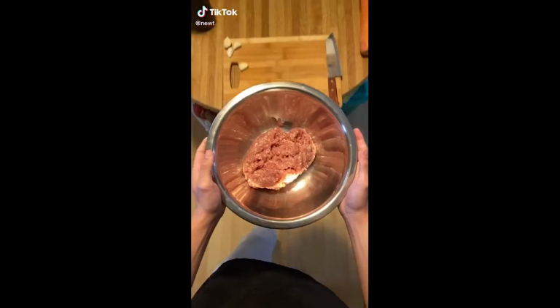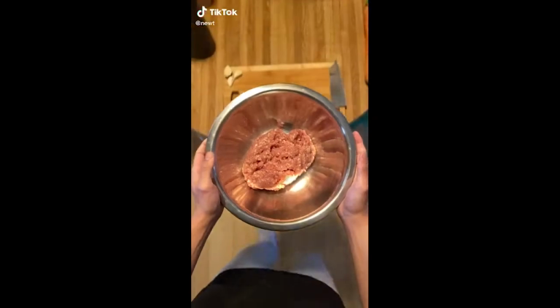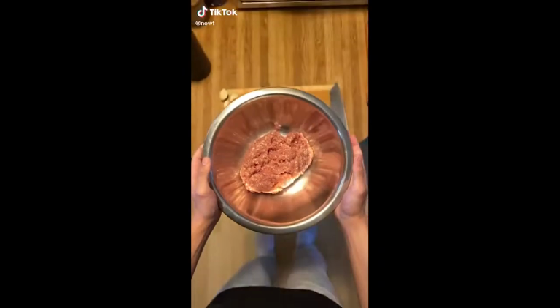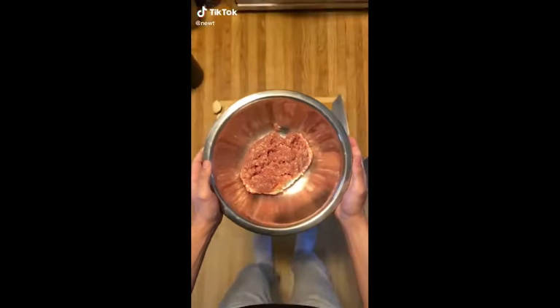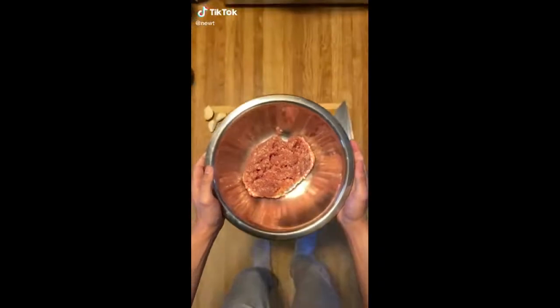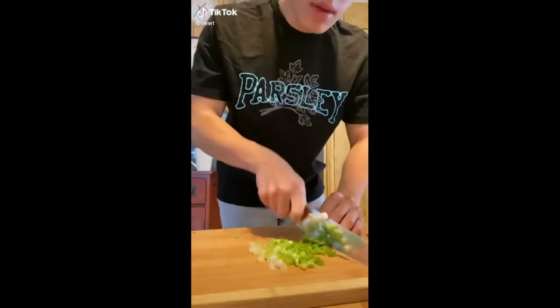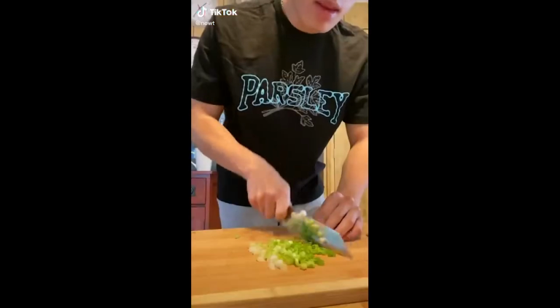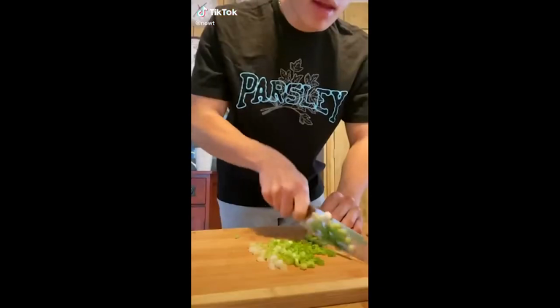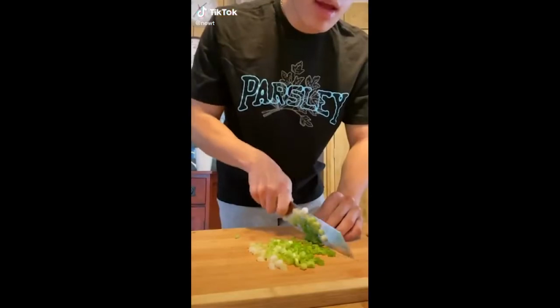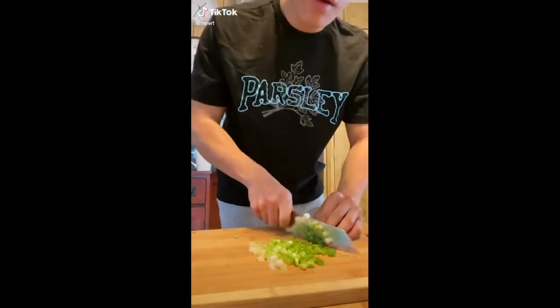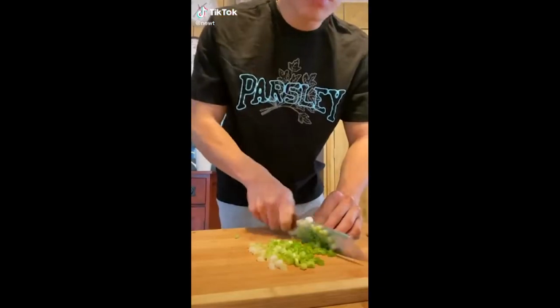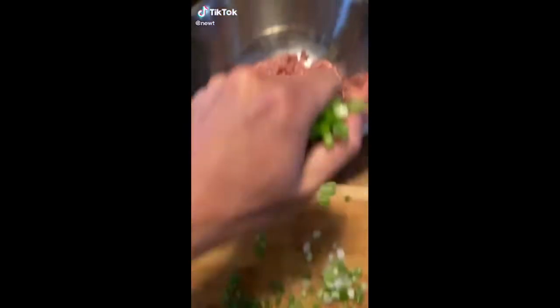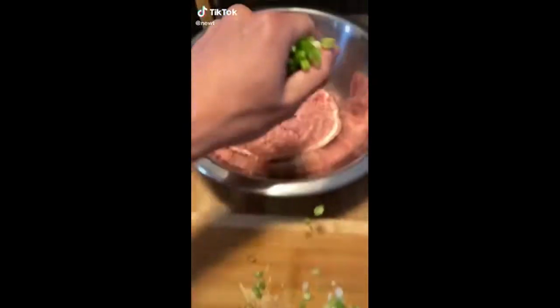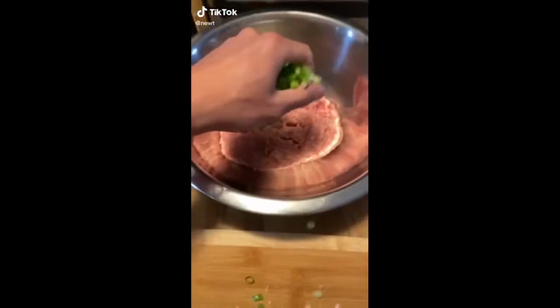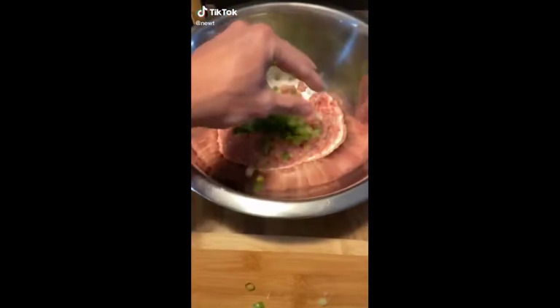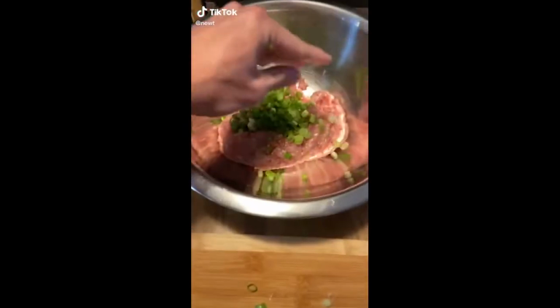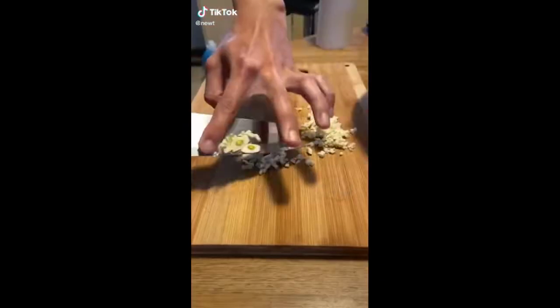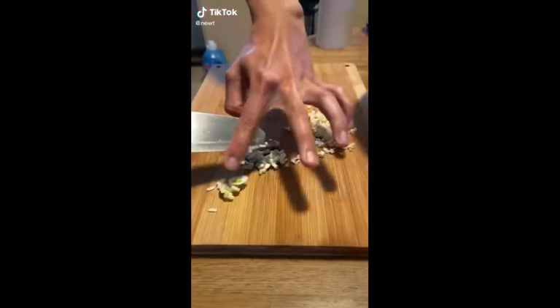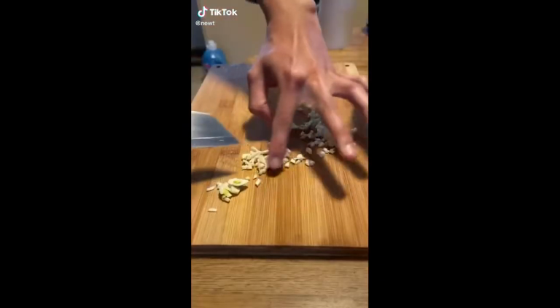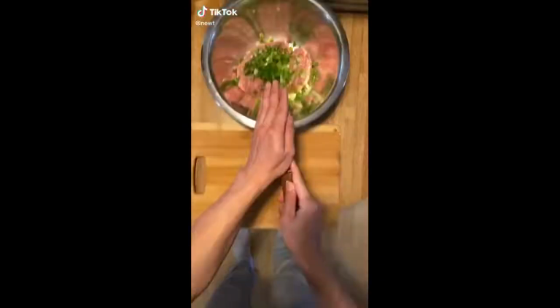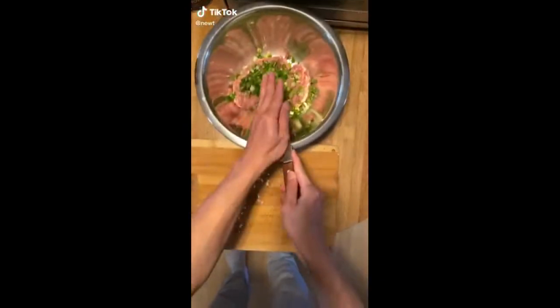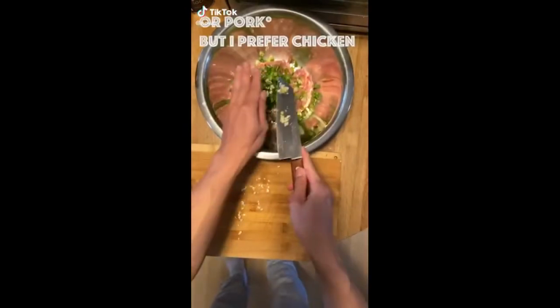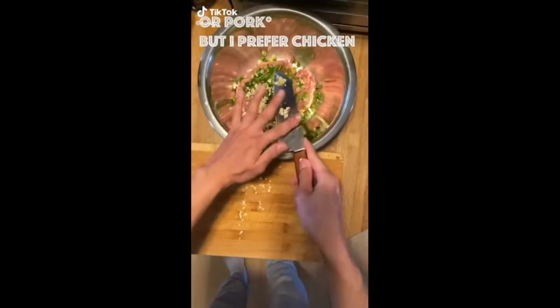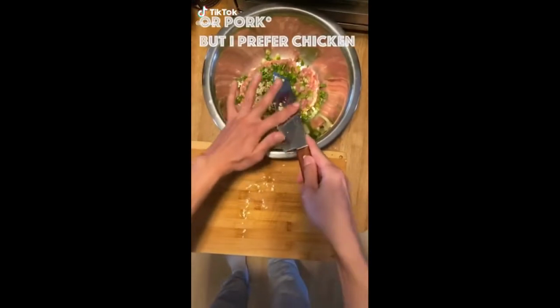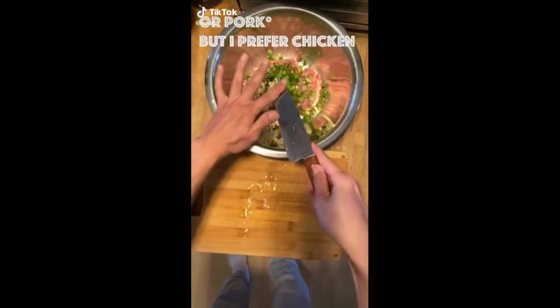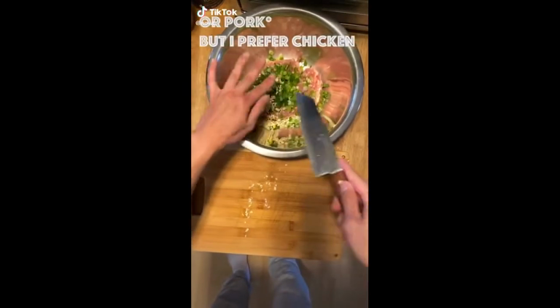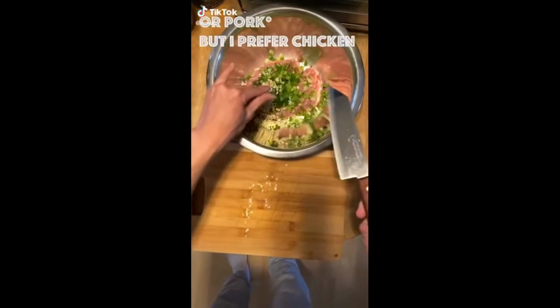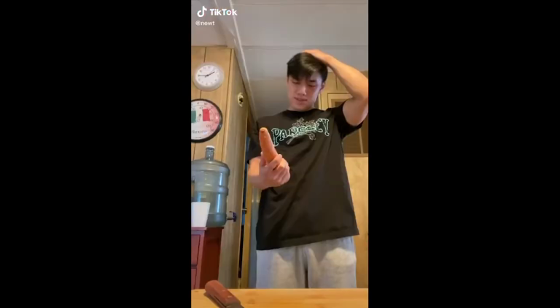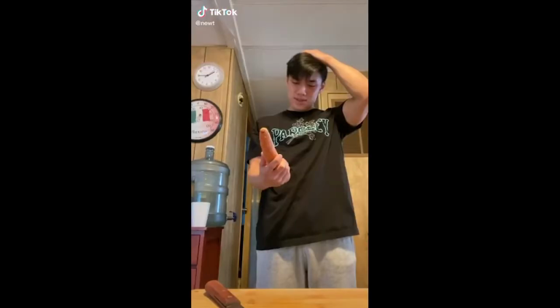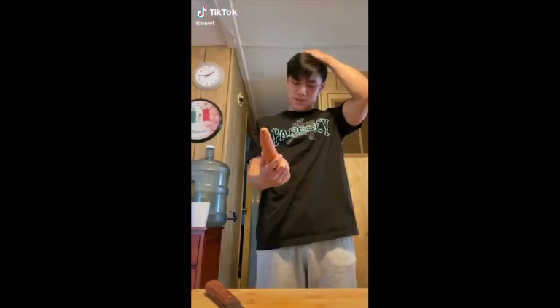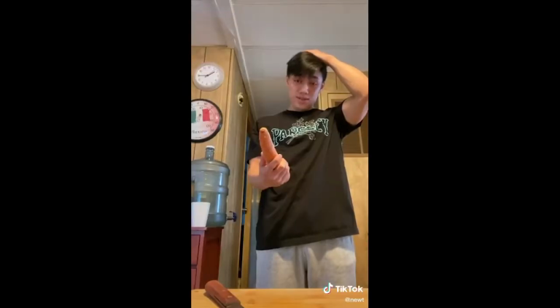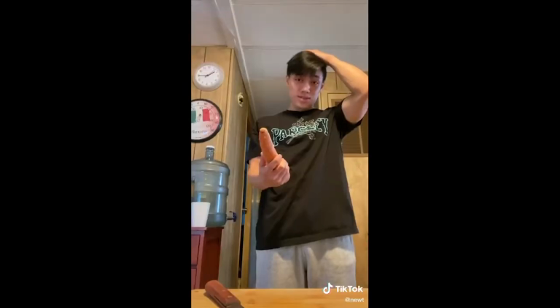On today's menu, we're making lumpias. We're gonna start off with ground chicken, green onion, and some garlic.